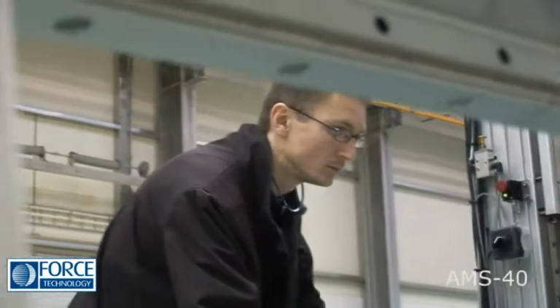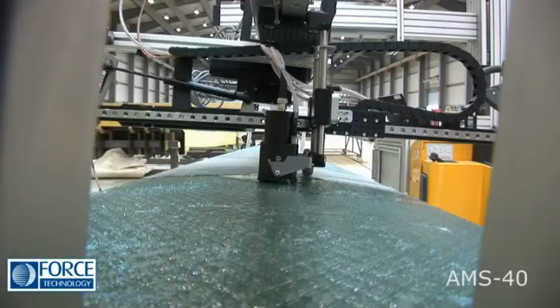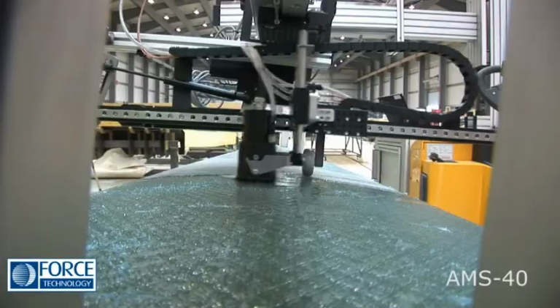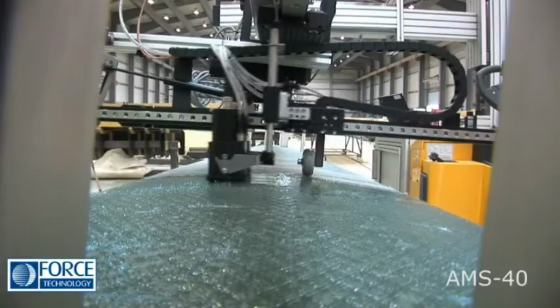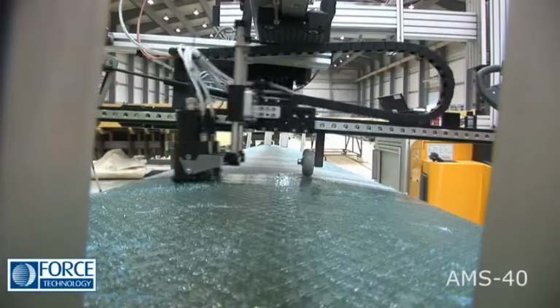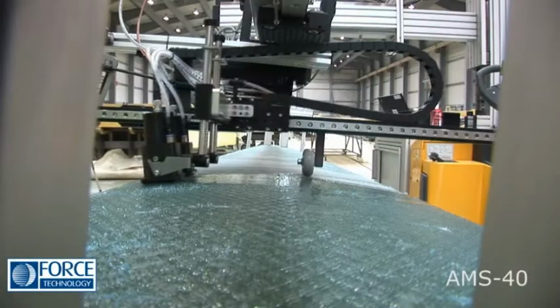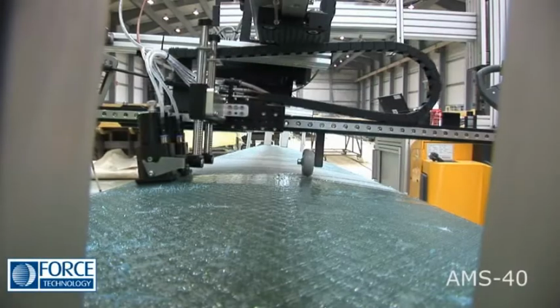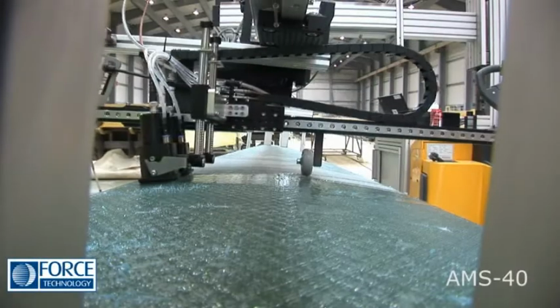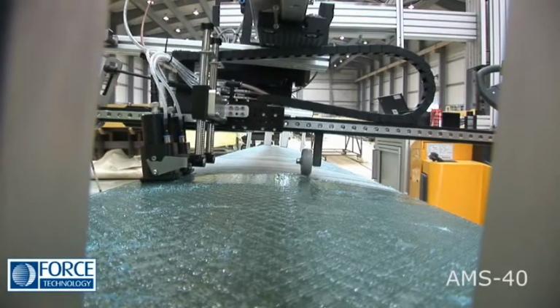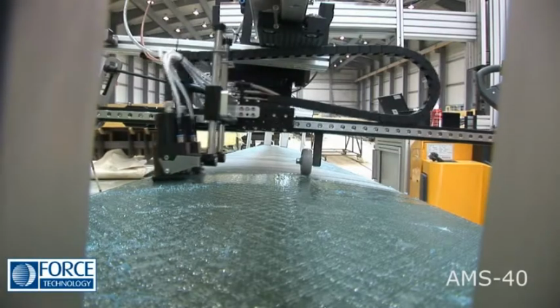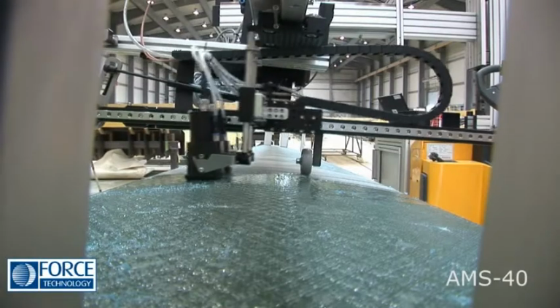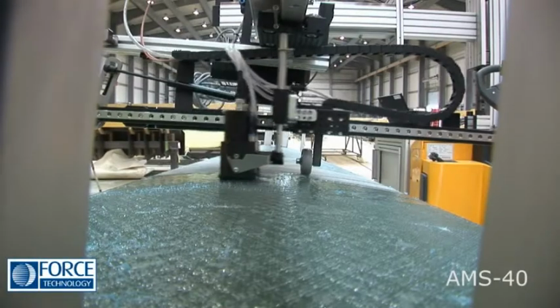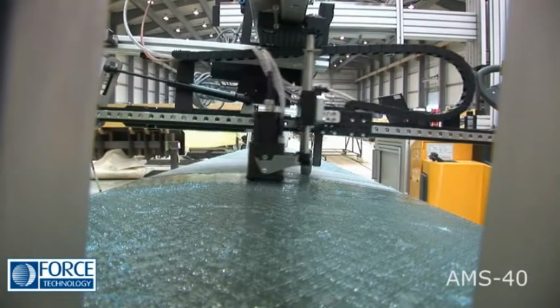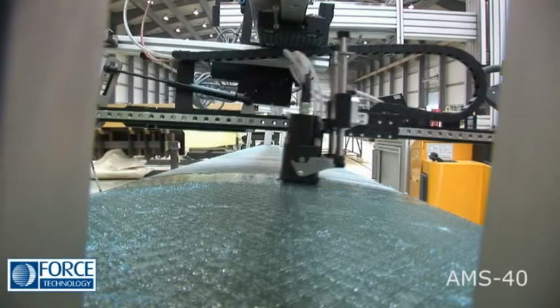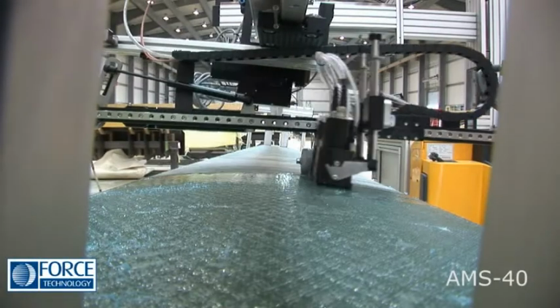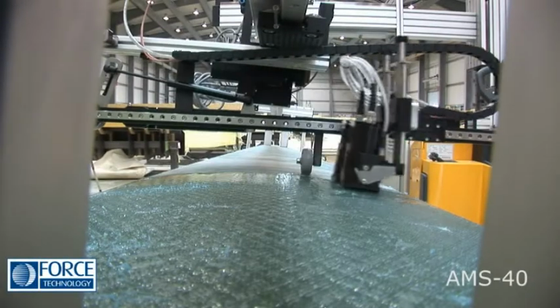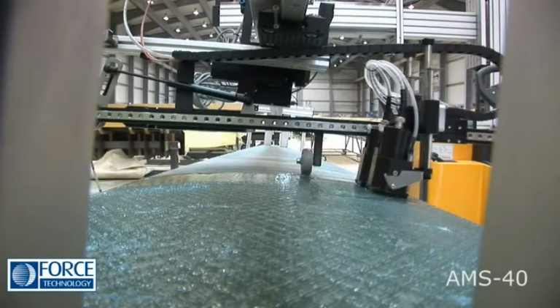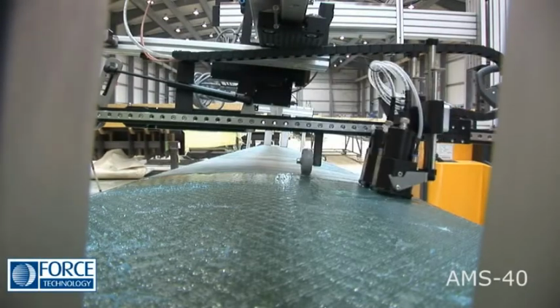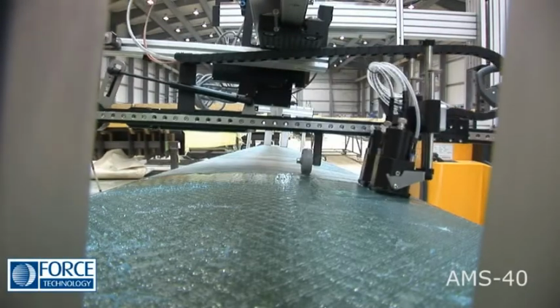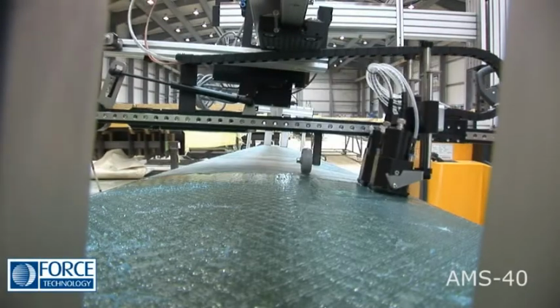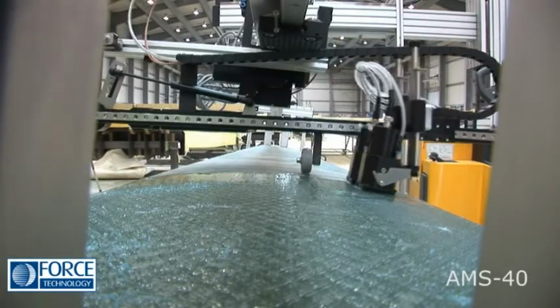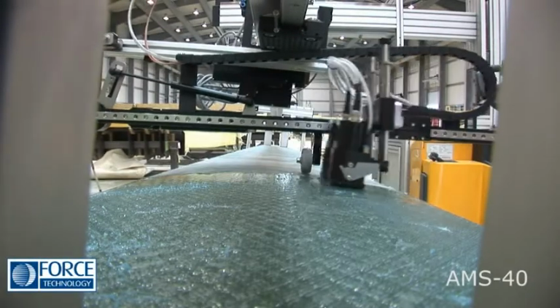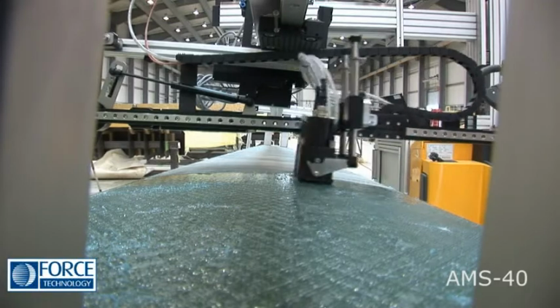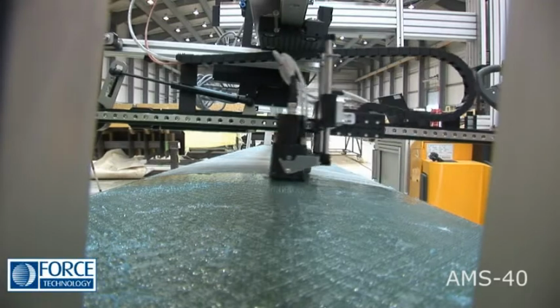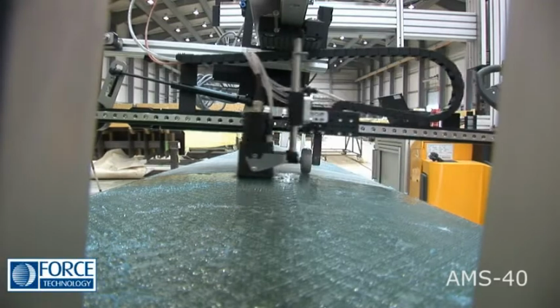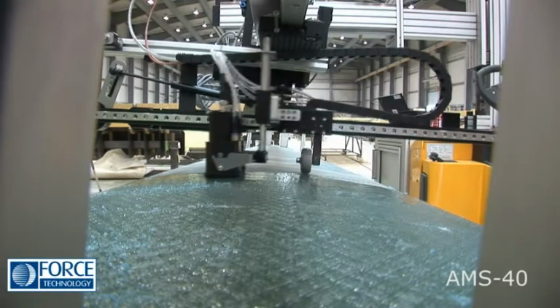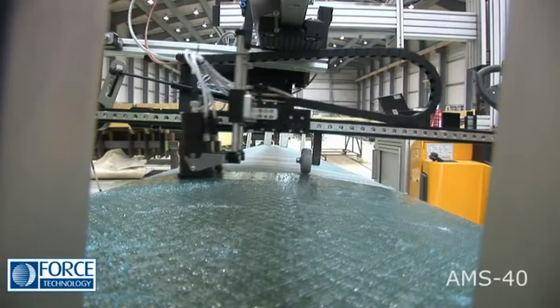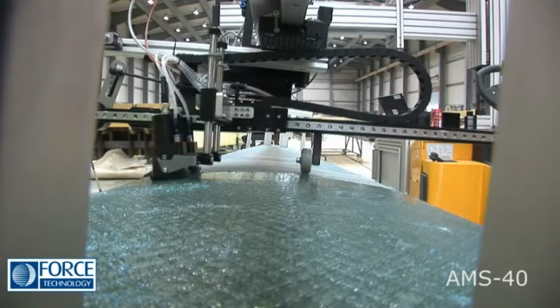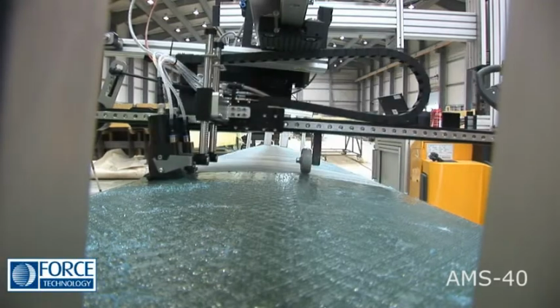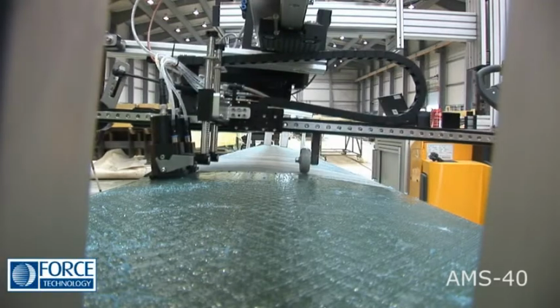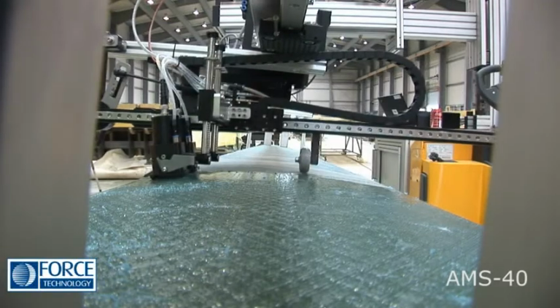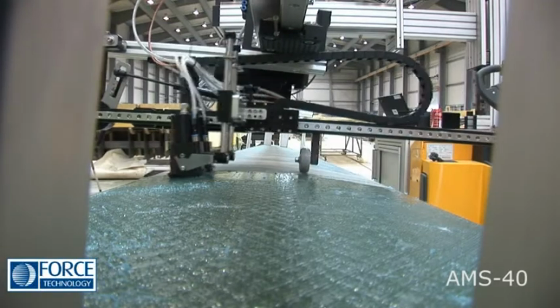The onboard tray for calibration plates ensures that you can stay at your current work area even when calibrating the sensor system.